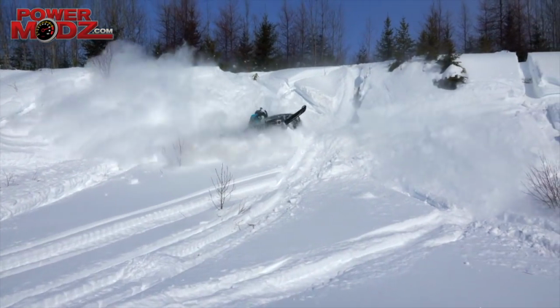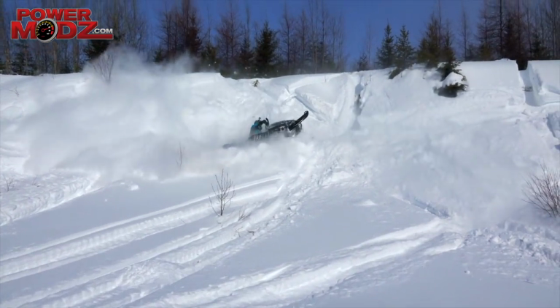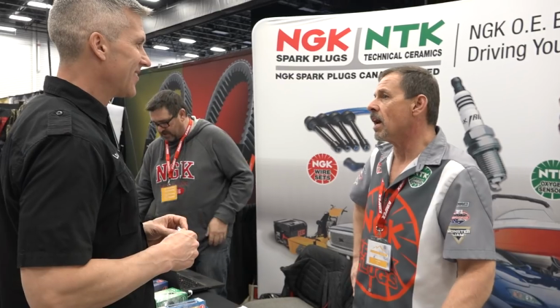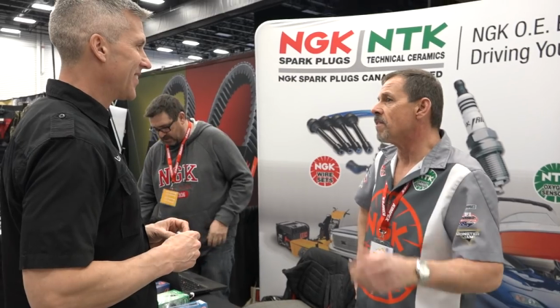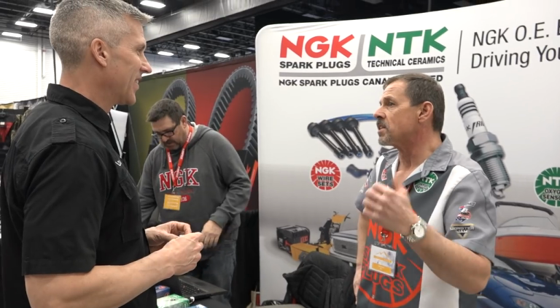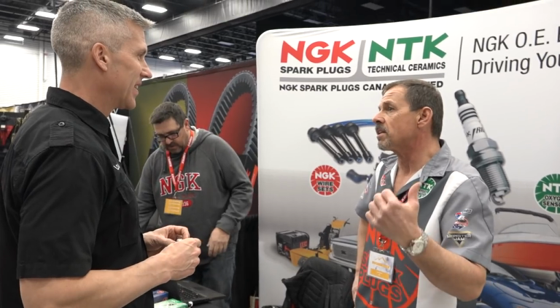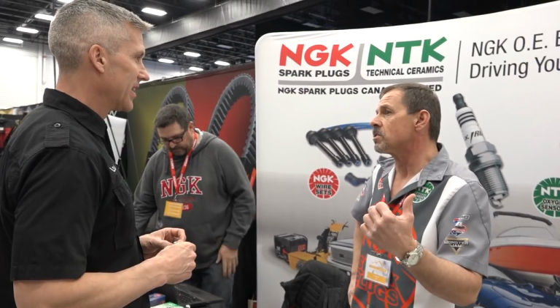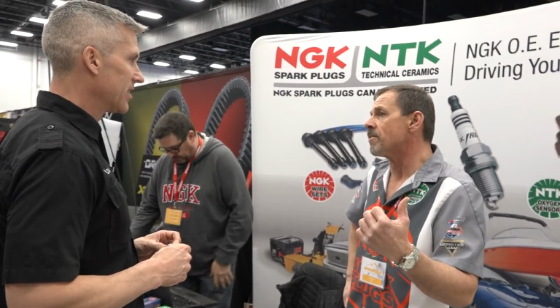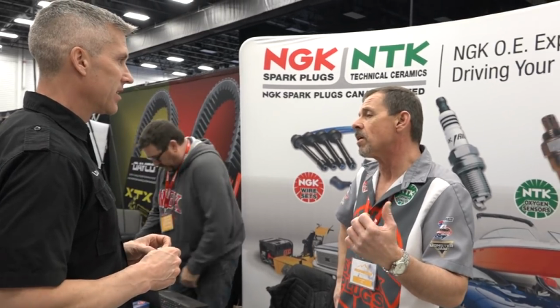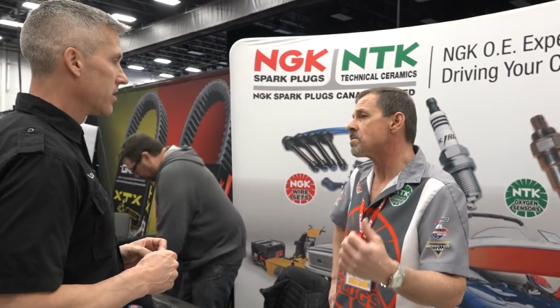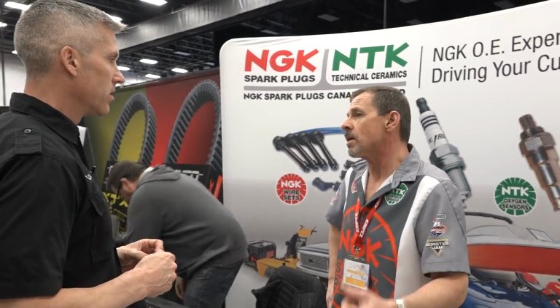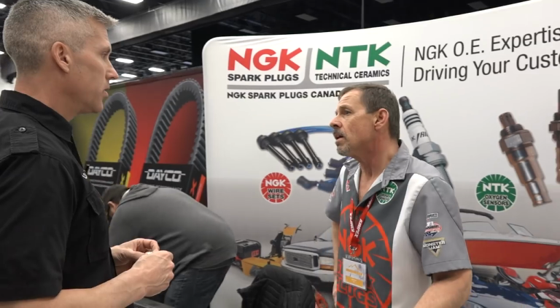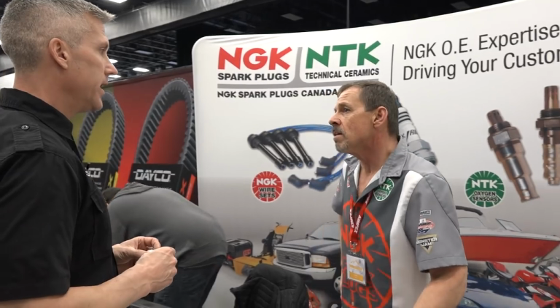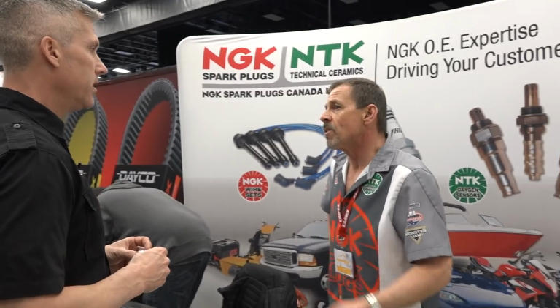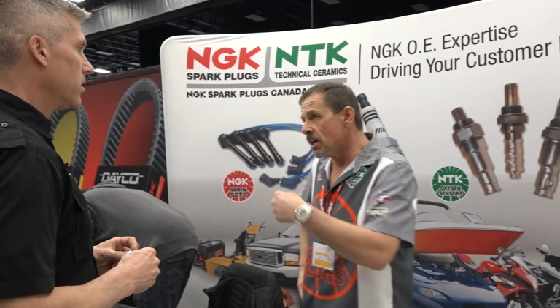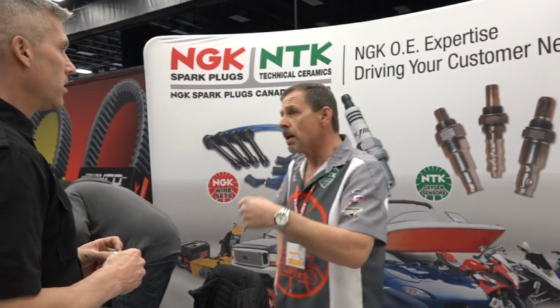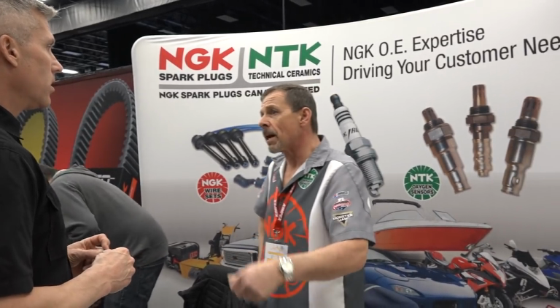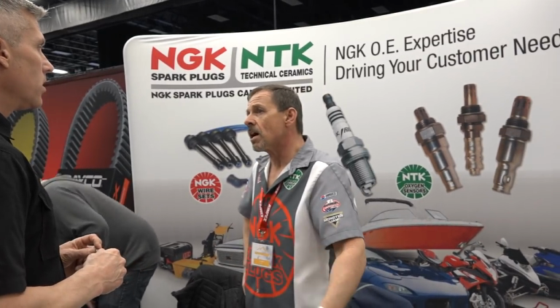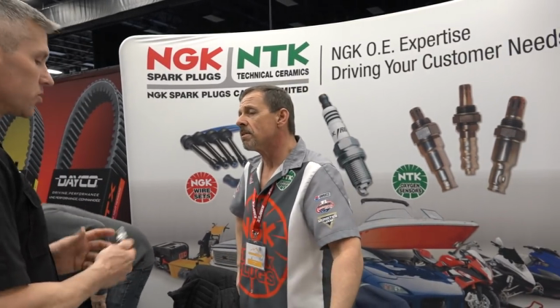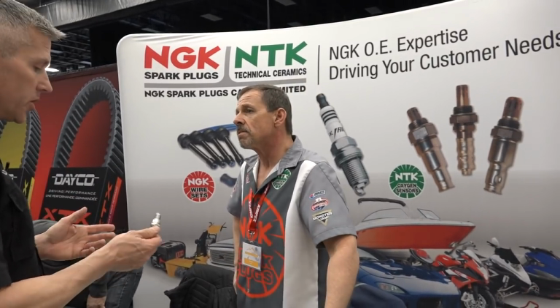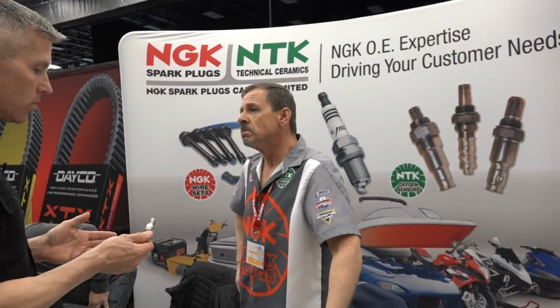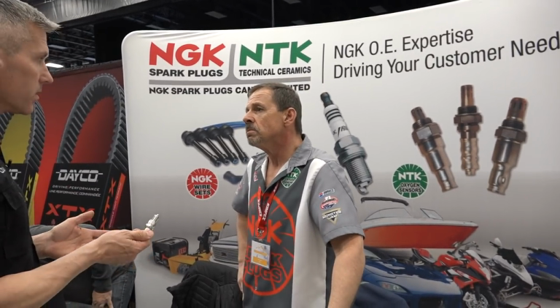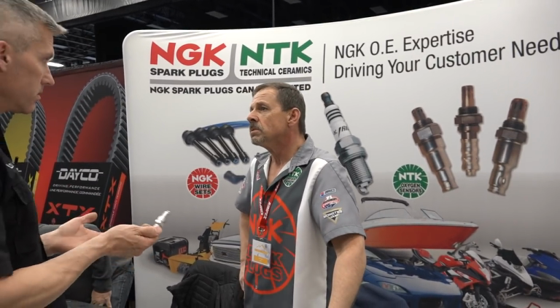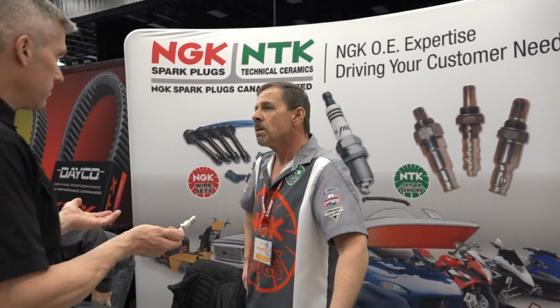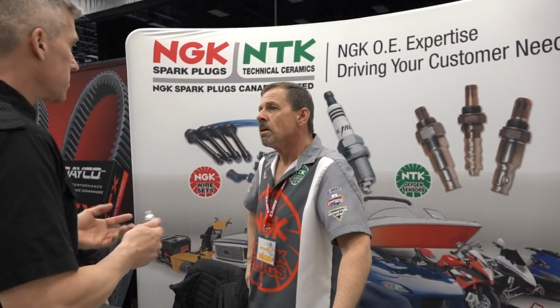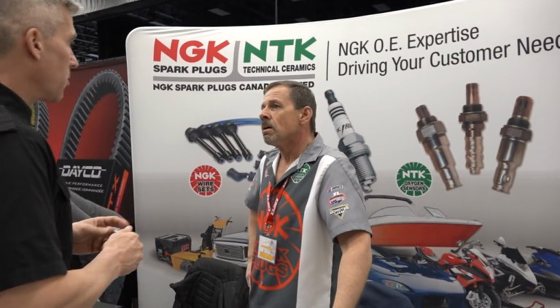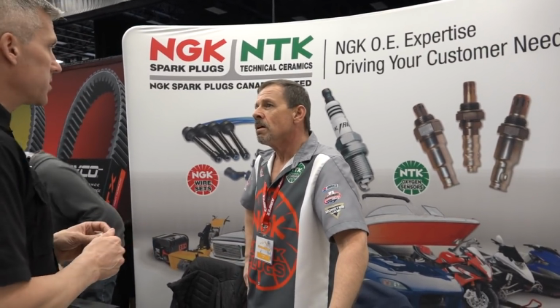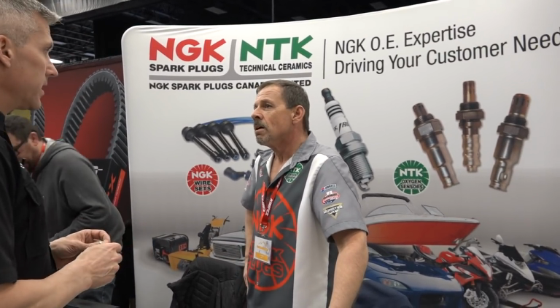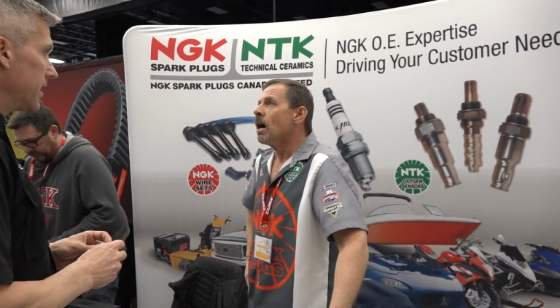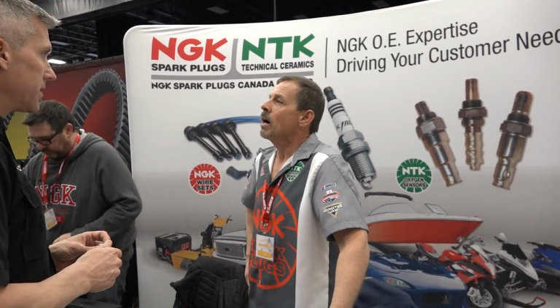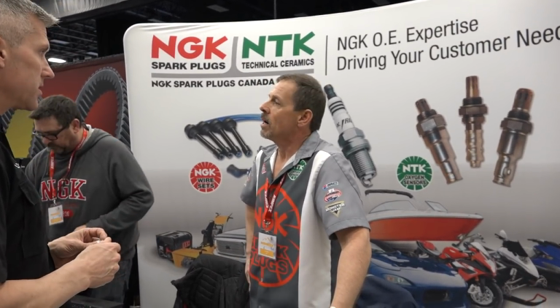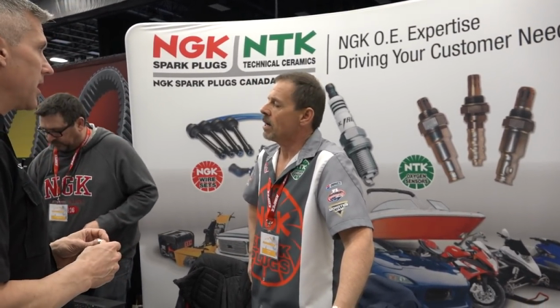They gave a technical seminar yesterday for the Kimpex guys. So could you go over some of what you said in that technical seminar?